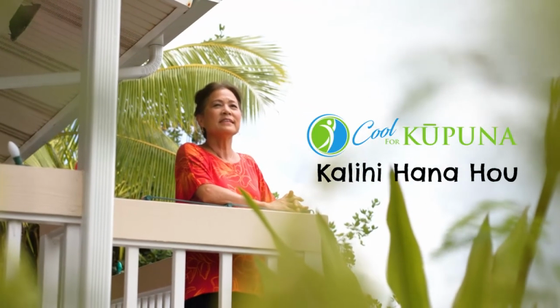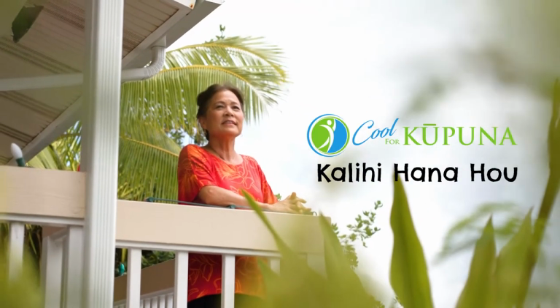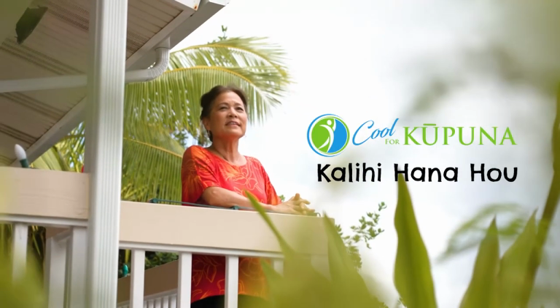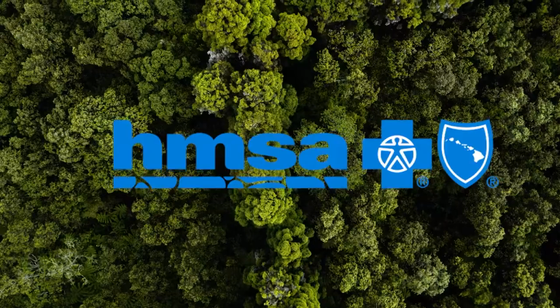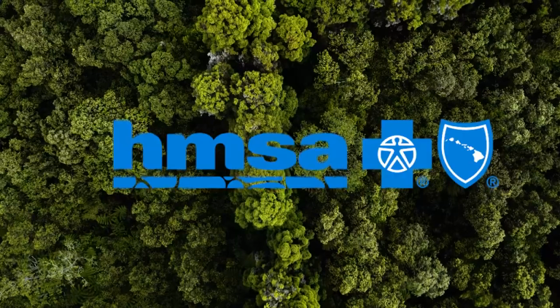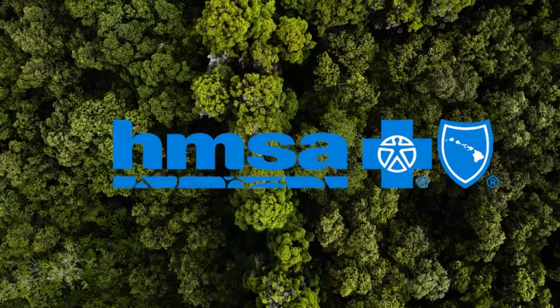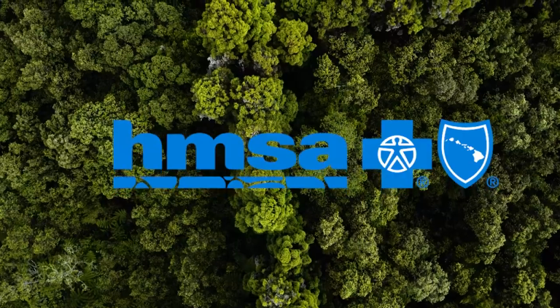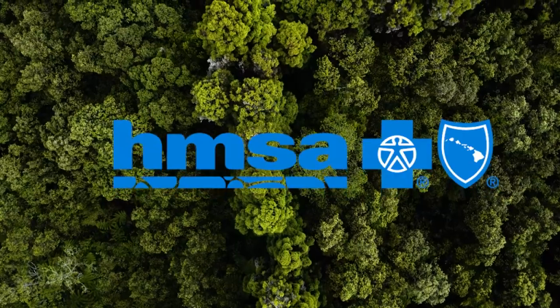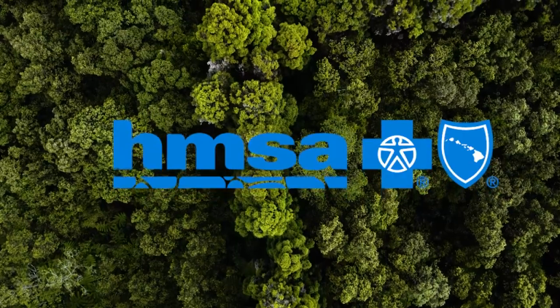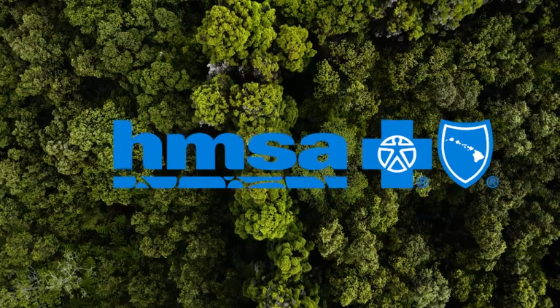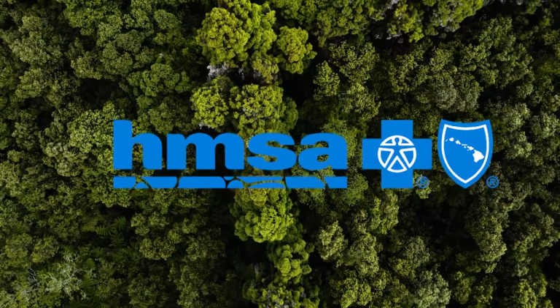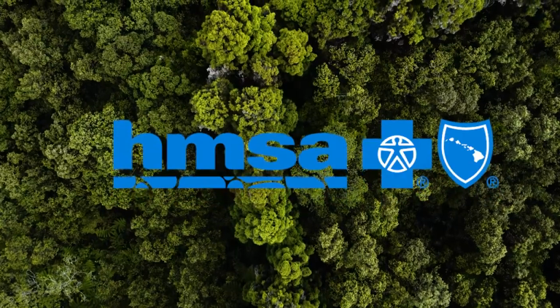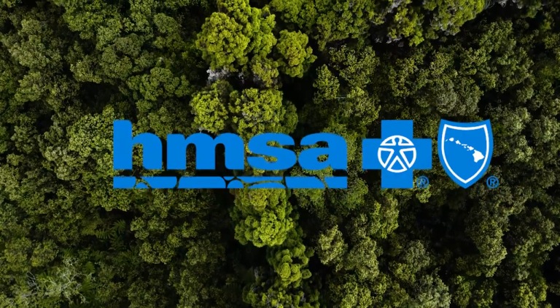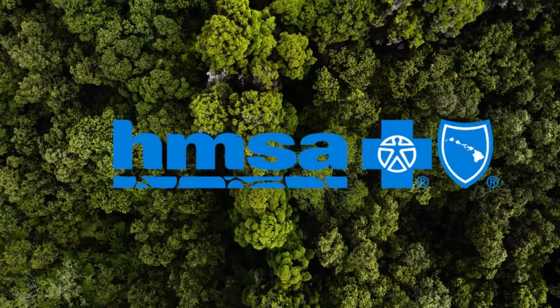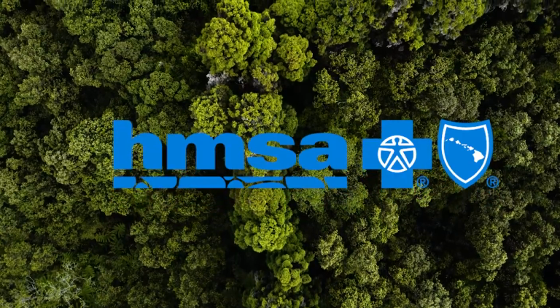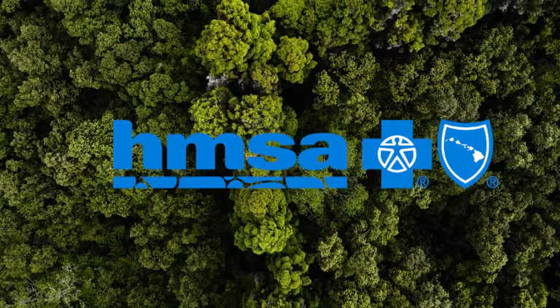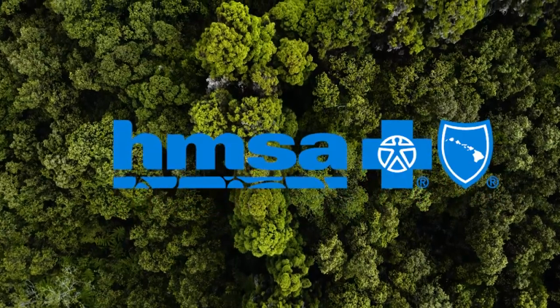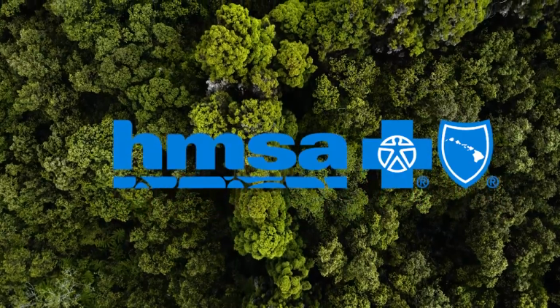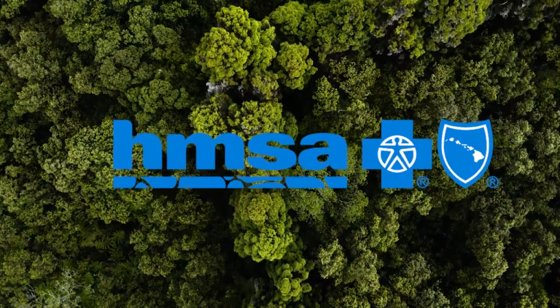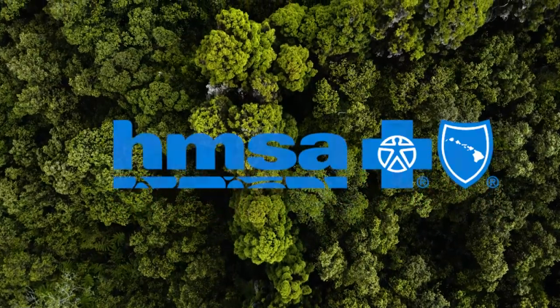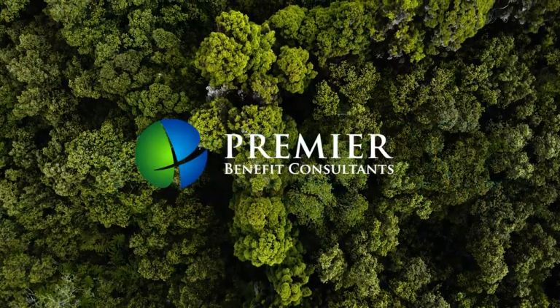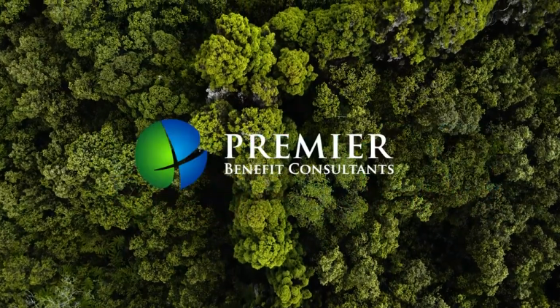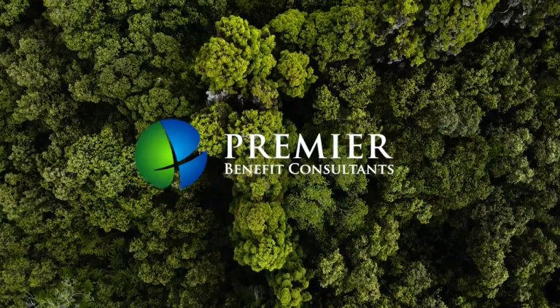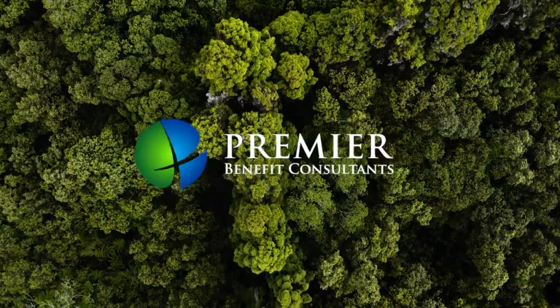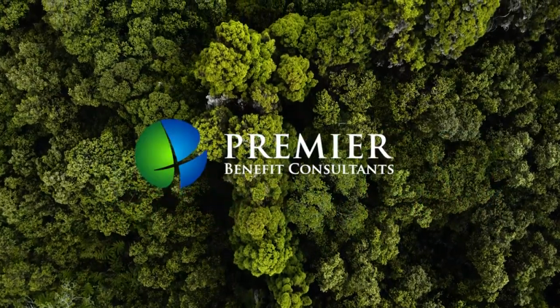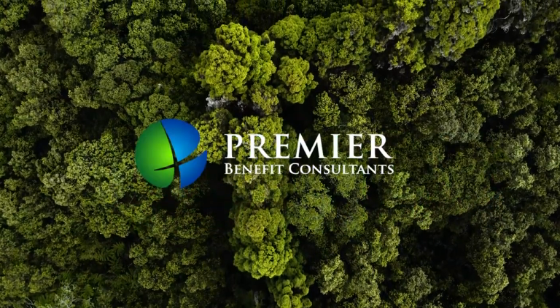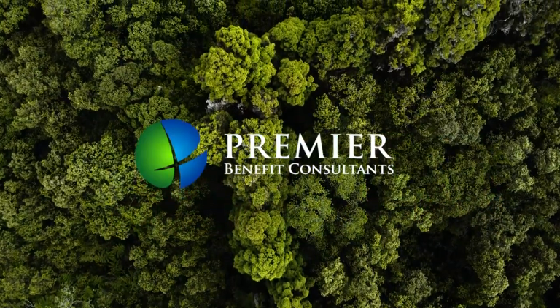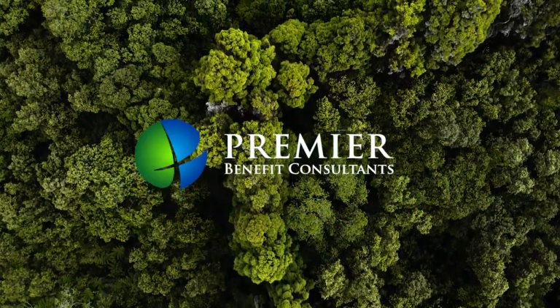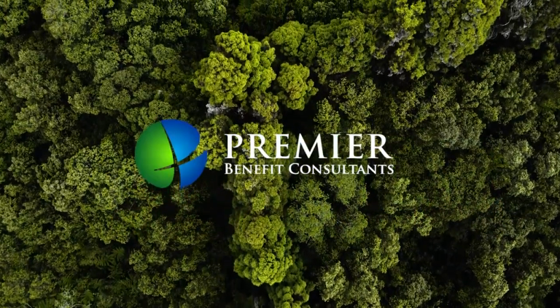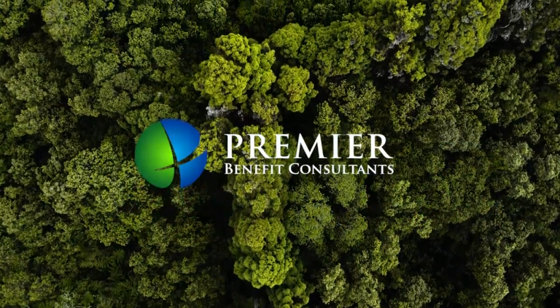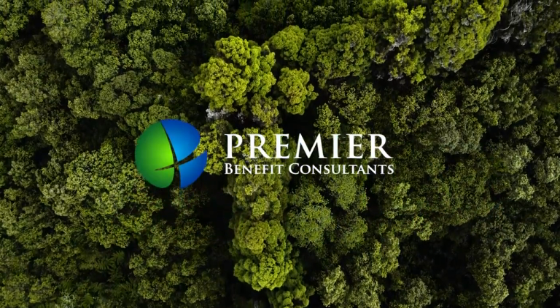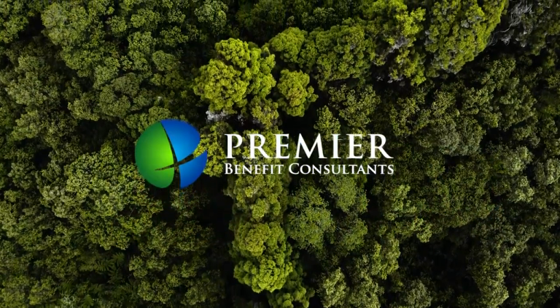Cool for Kupuna is brought to you by HMSA and Premier Benefit Consultants.